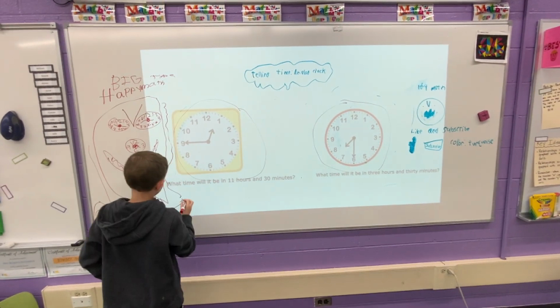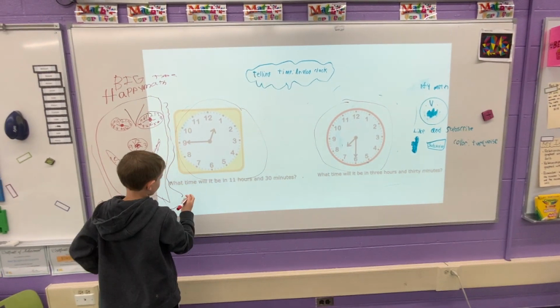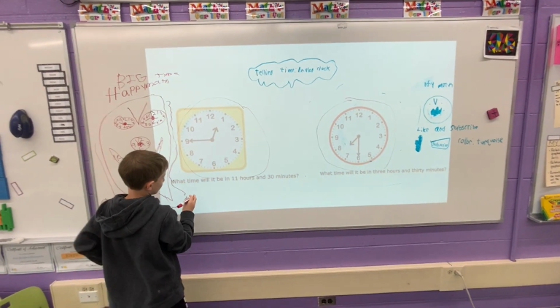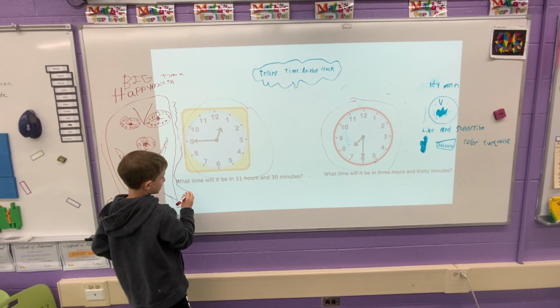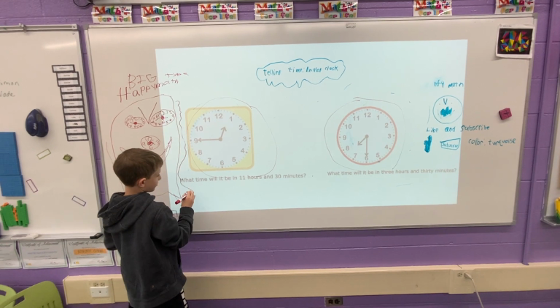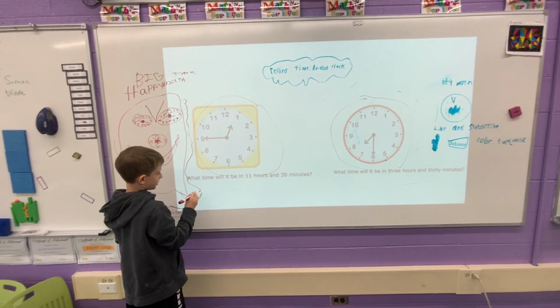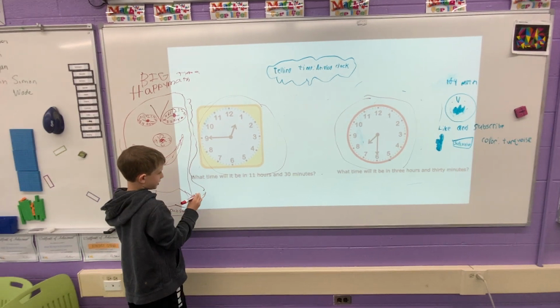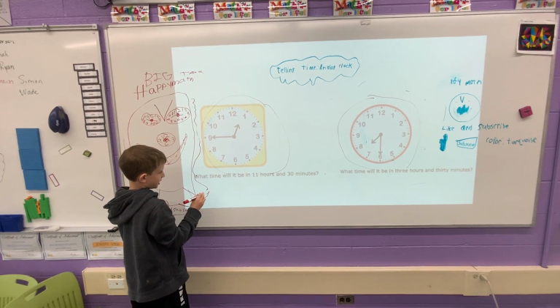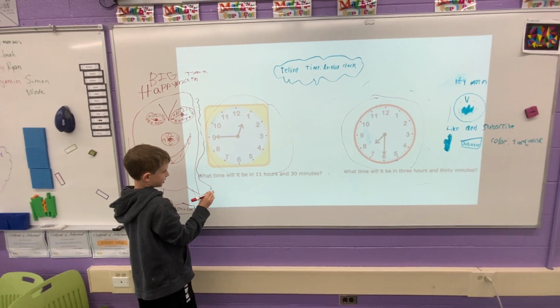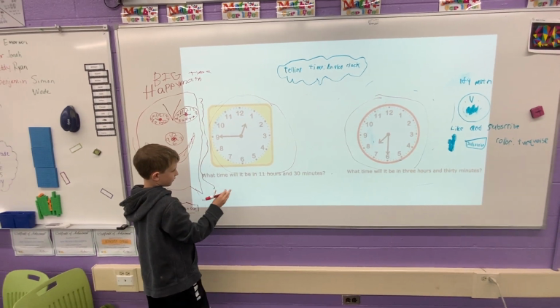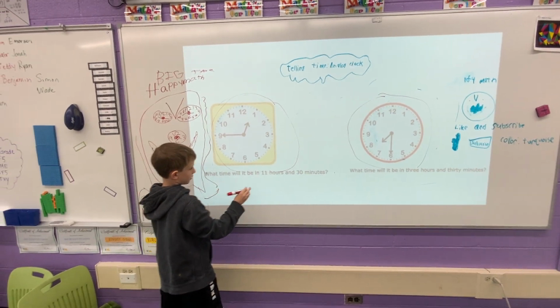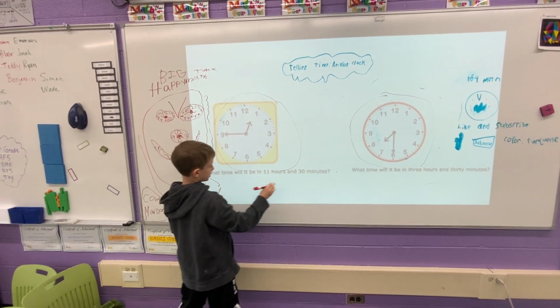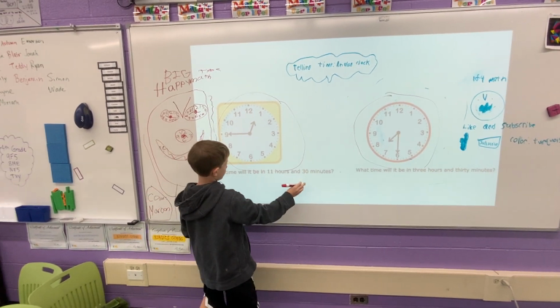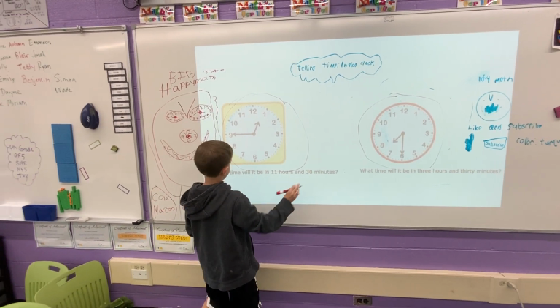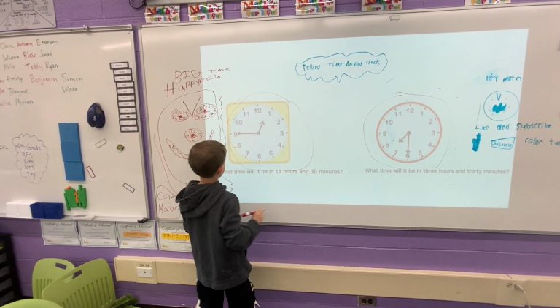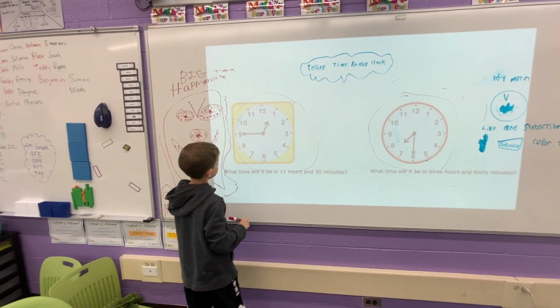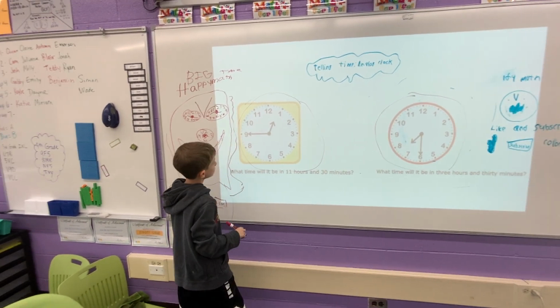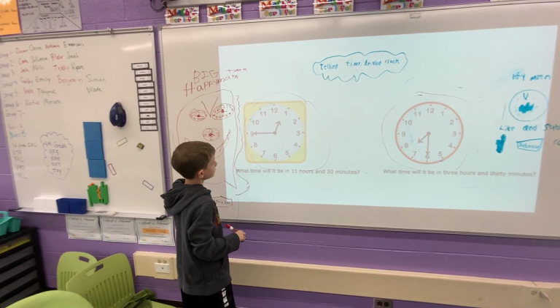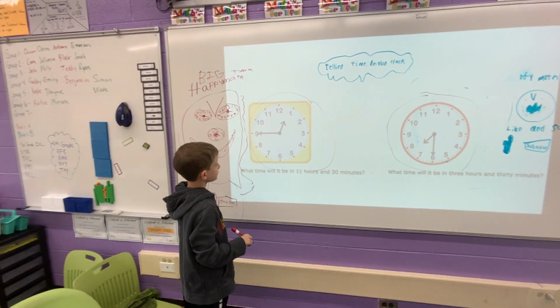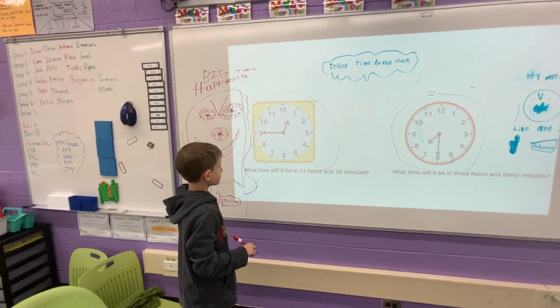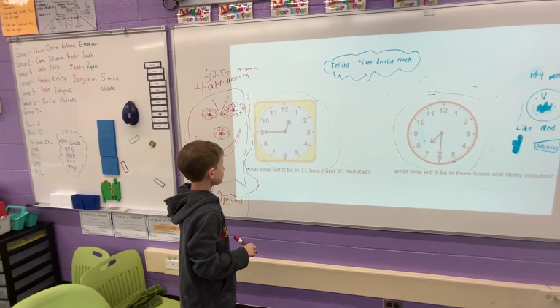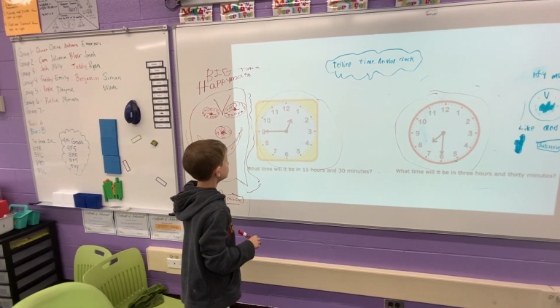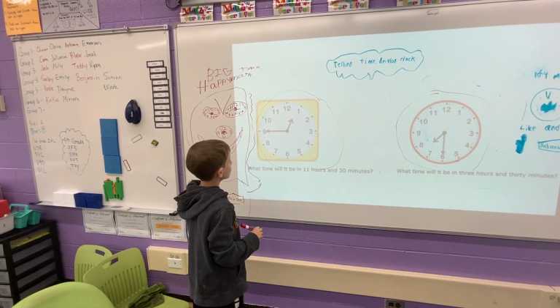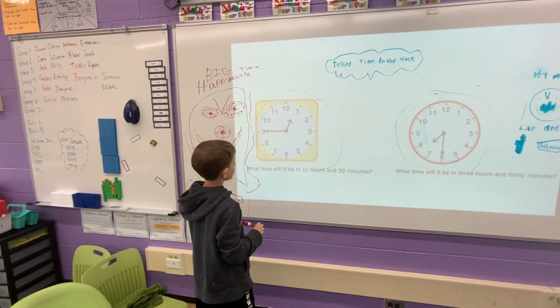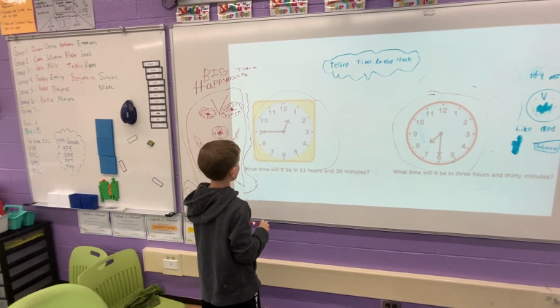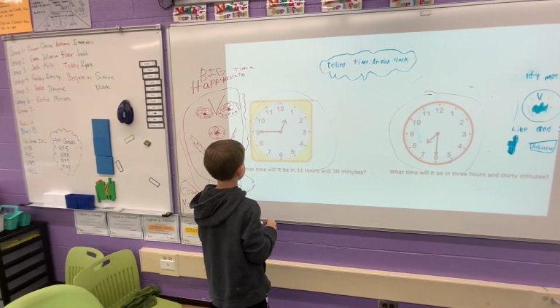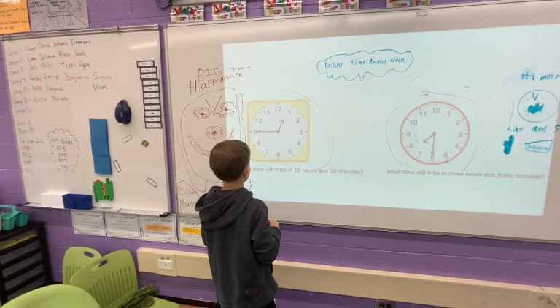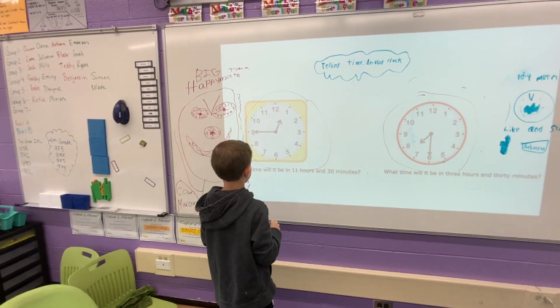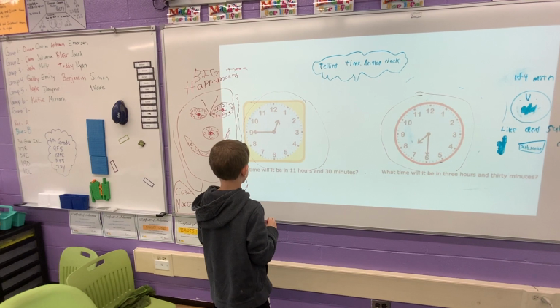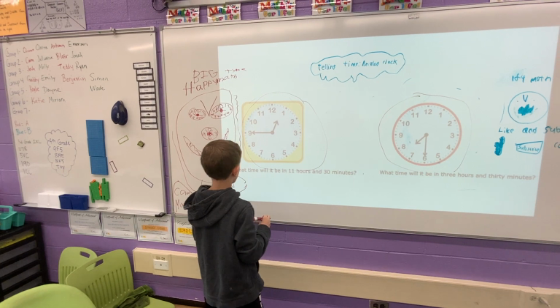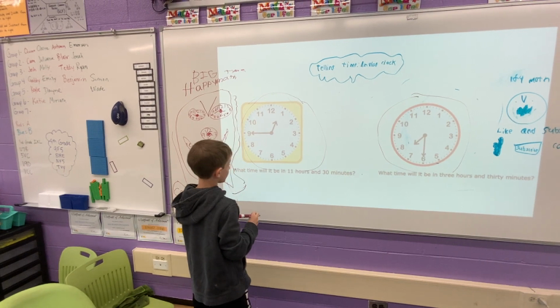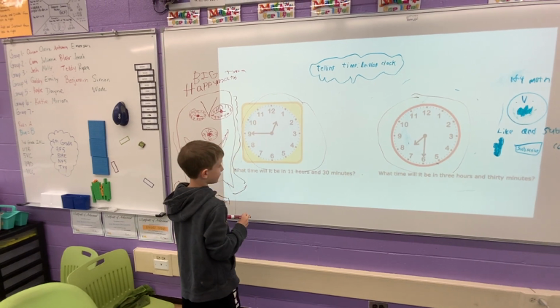What time will it be in 11 hours and 30 minutes? Right now it says it is 12:45.